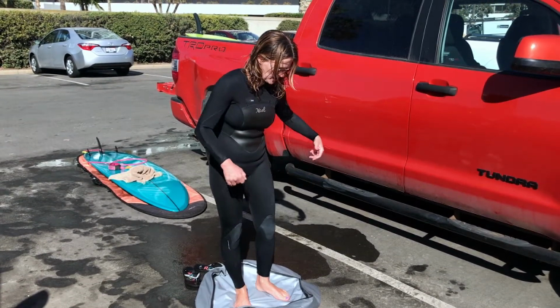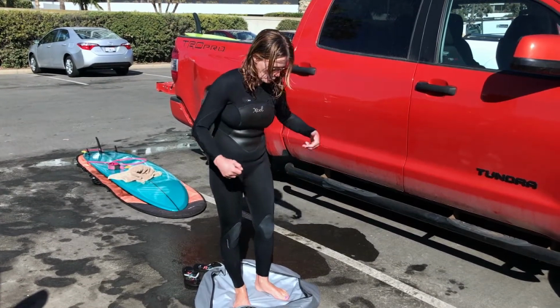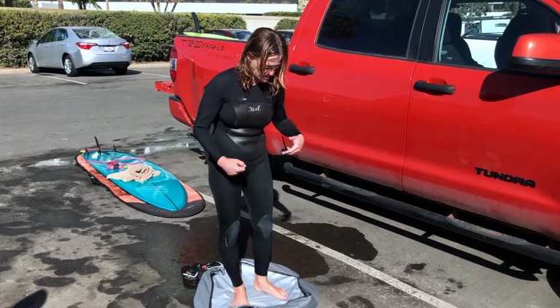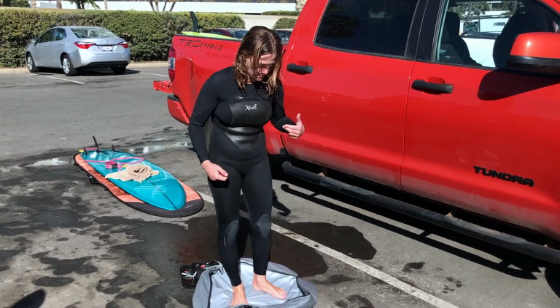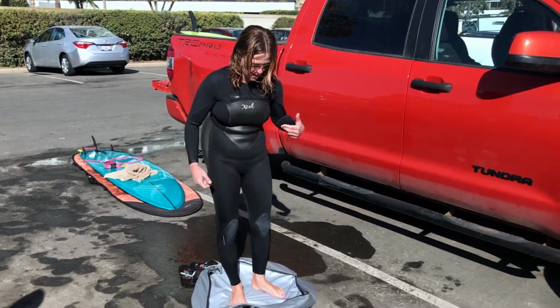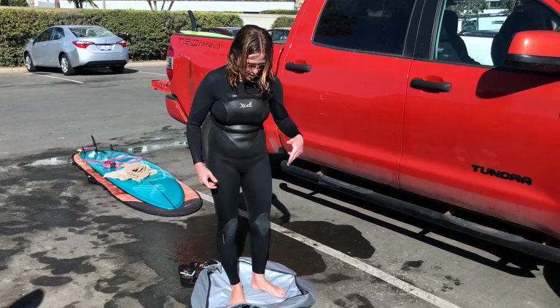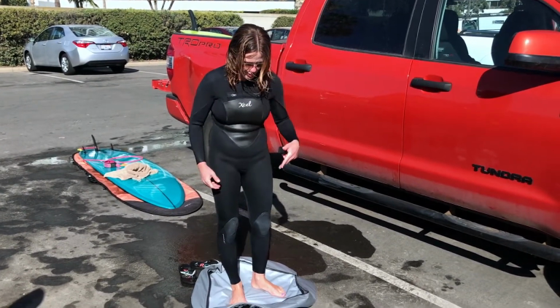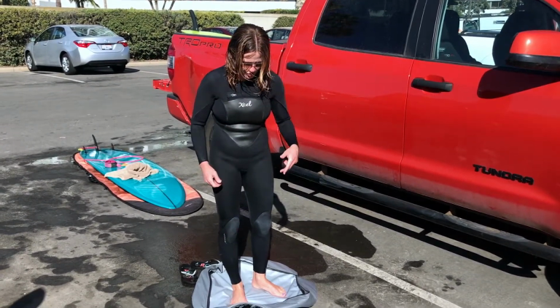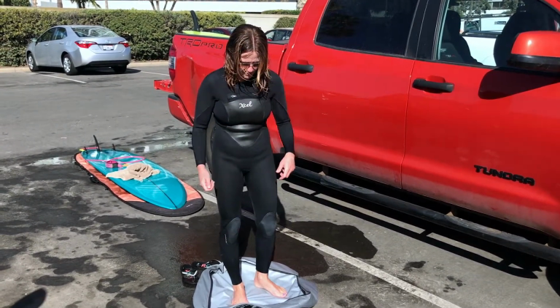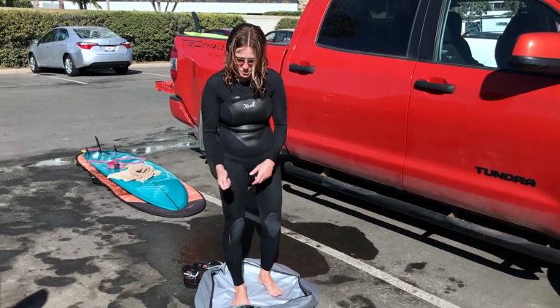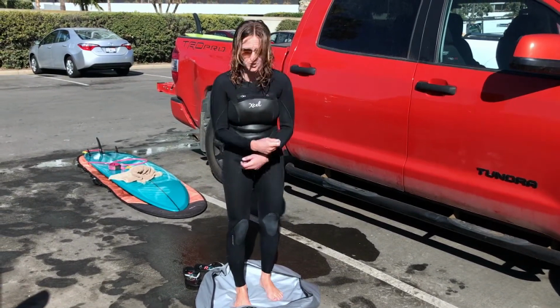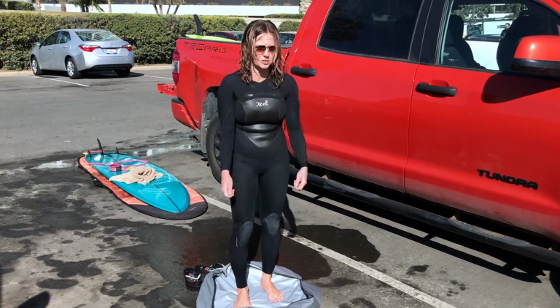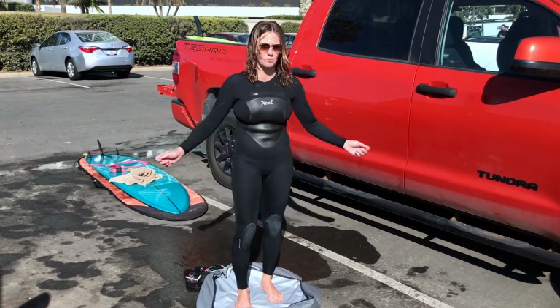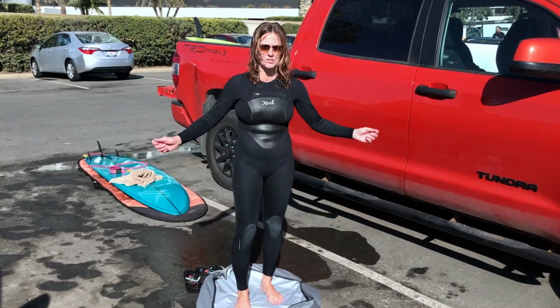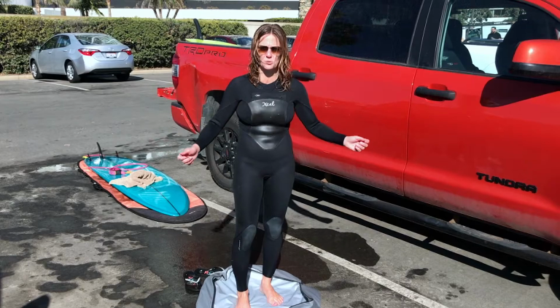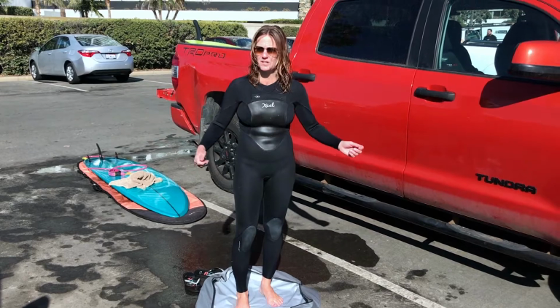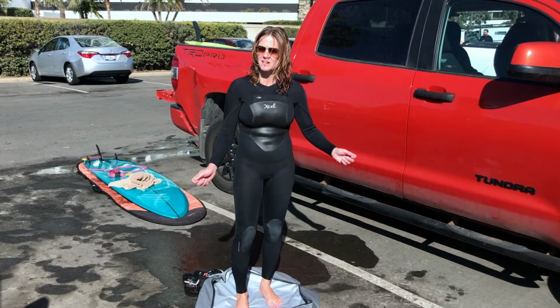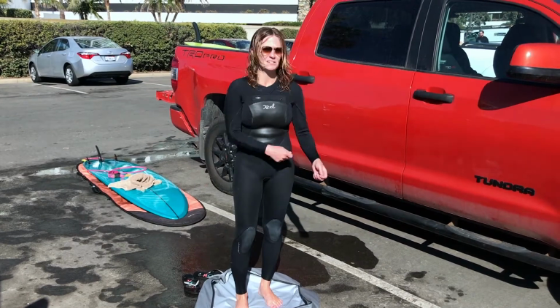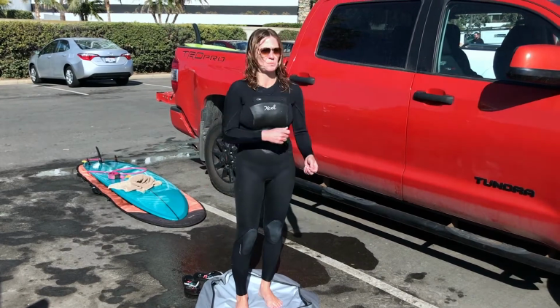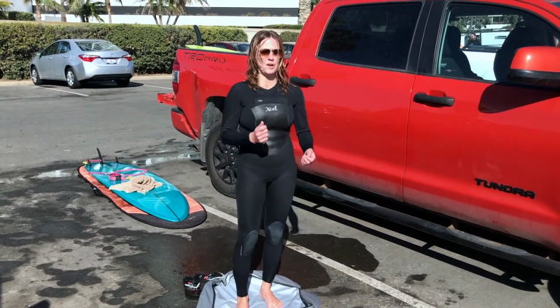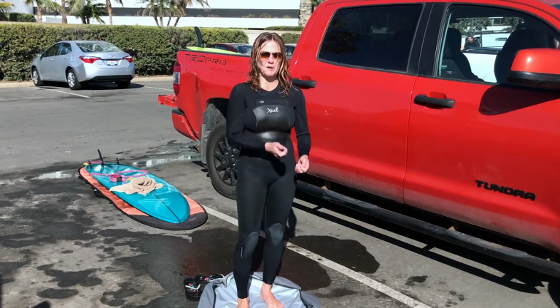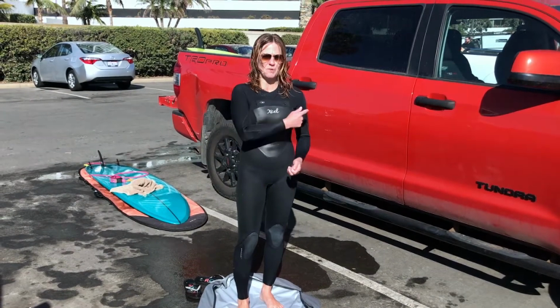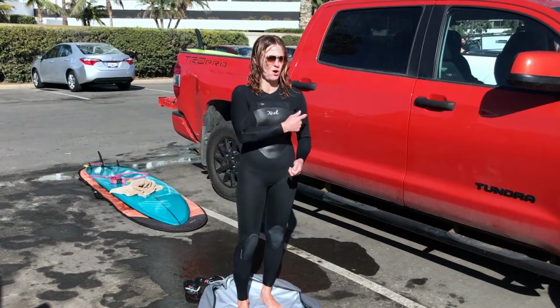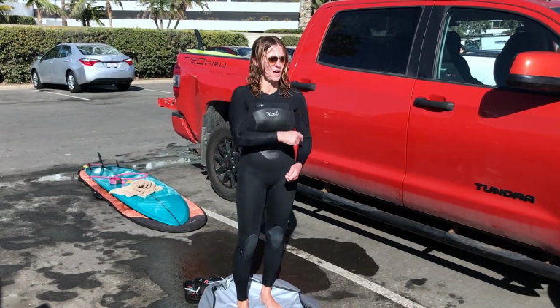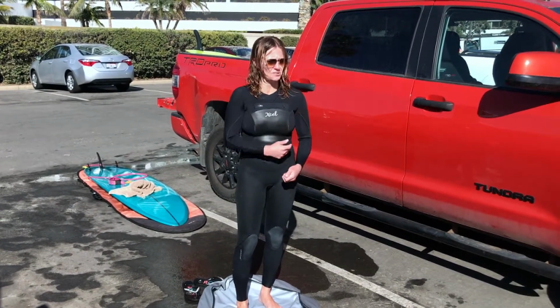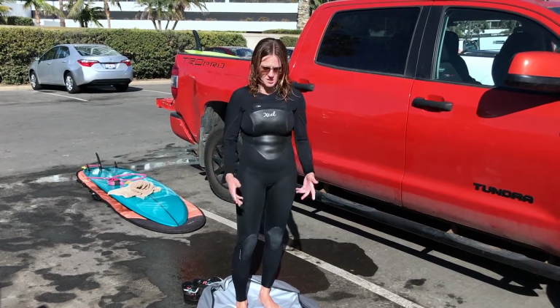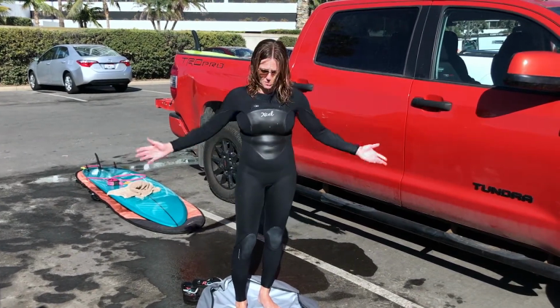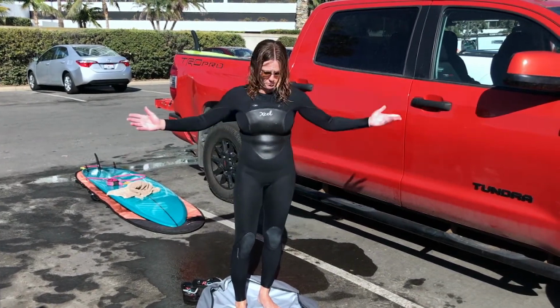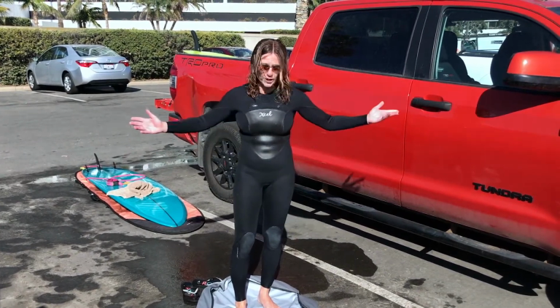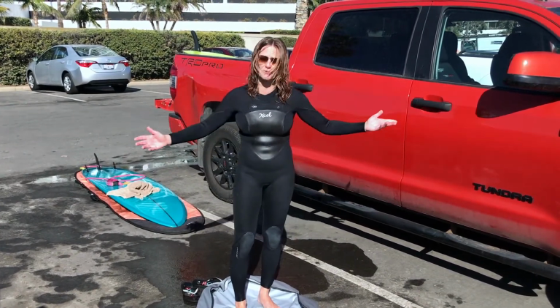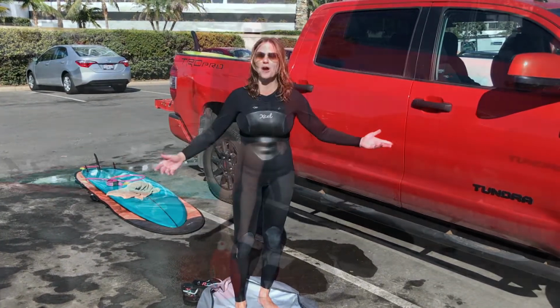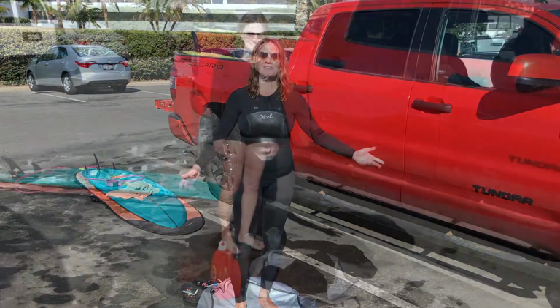Once I'm all changed up, you just put your wetsuit in it, zip it right up, and haul out. Great for travel.